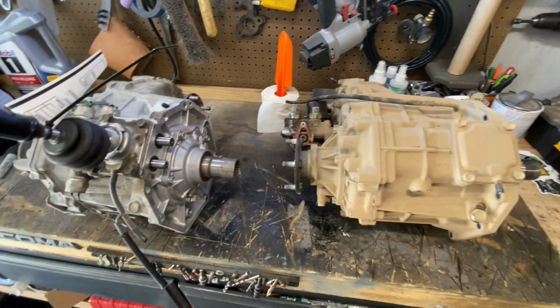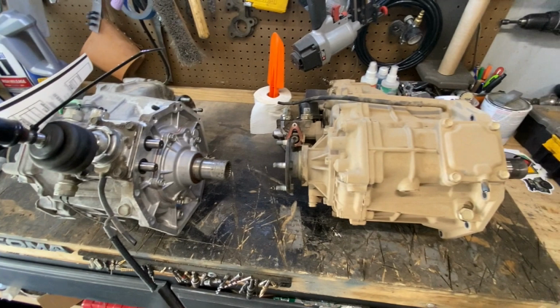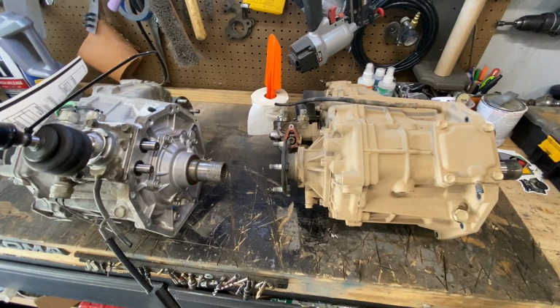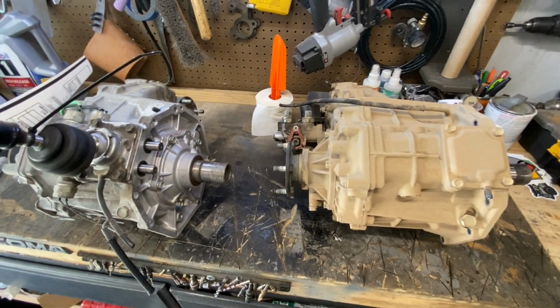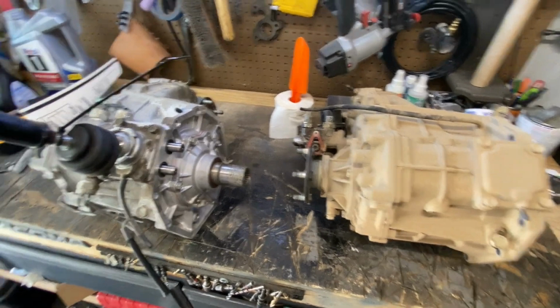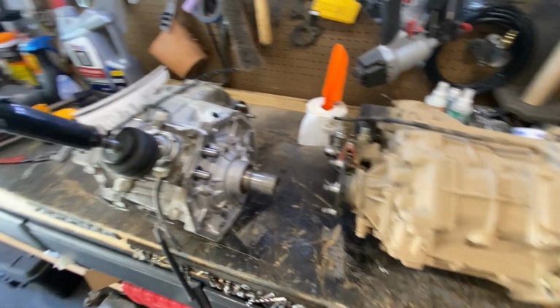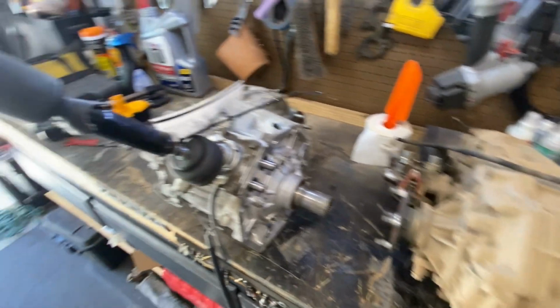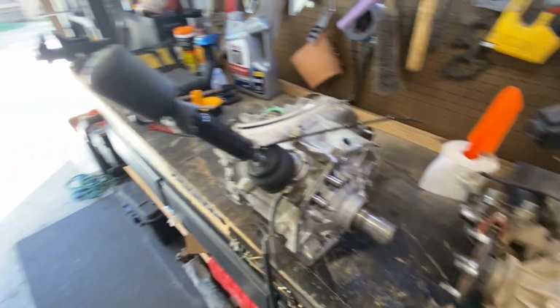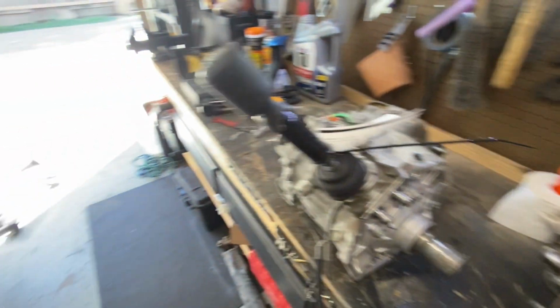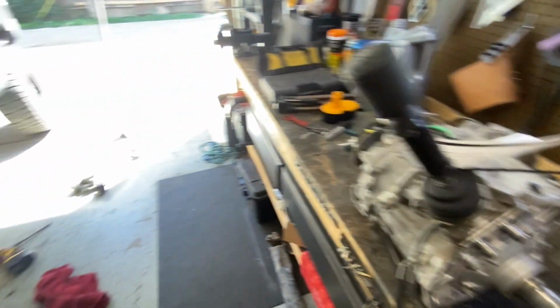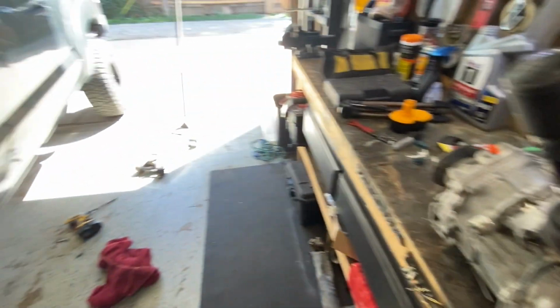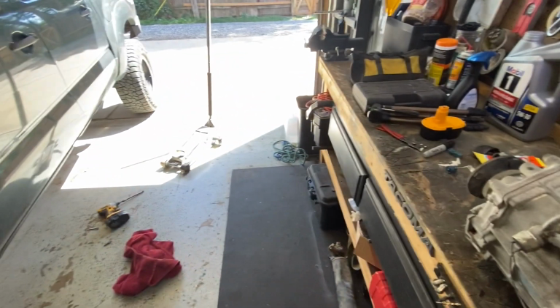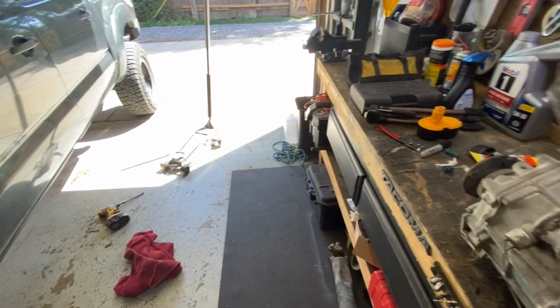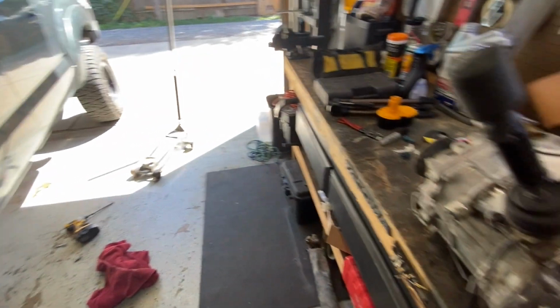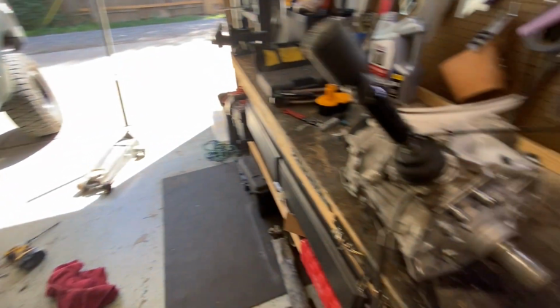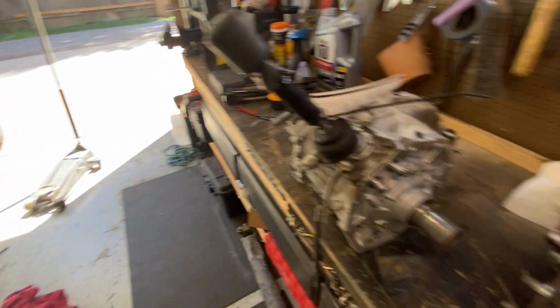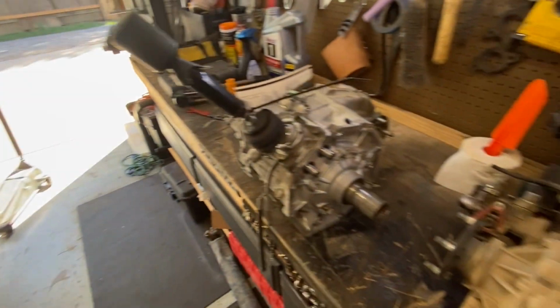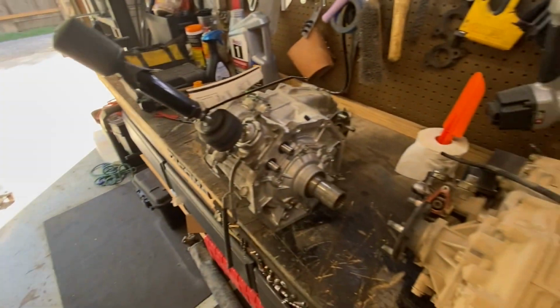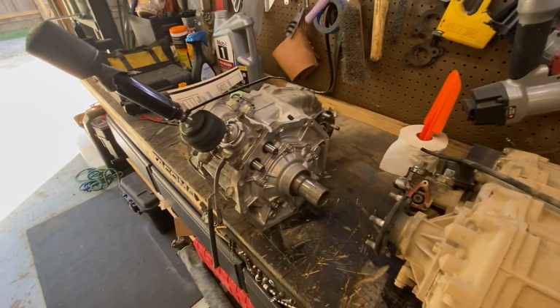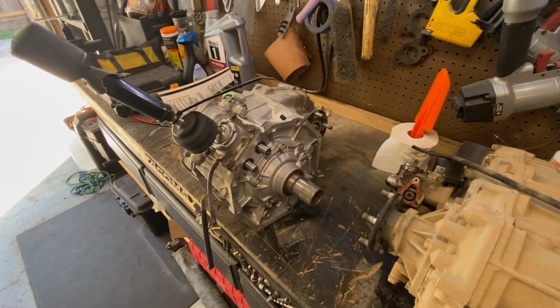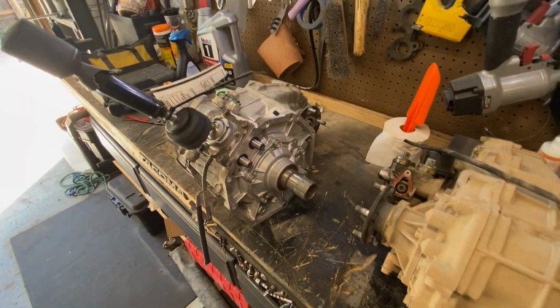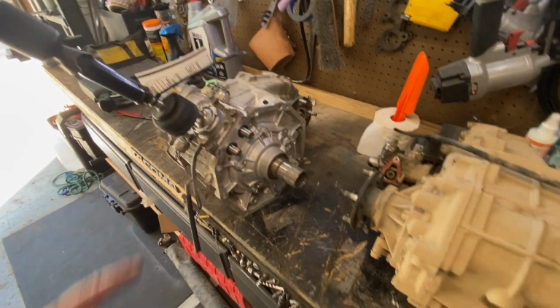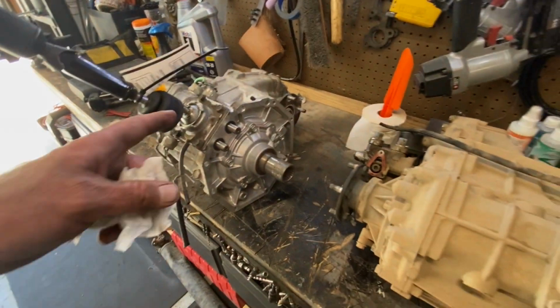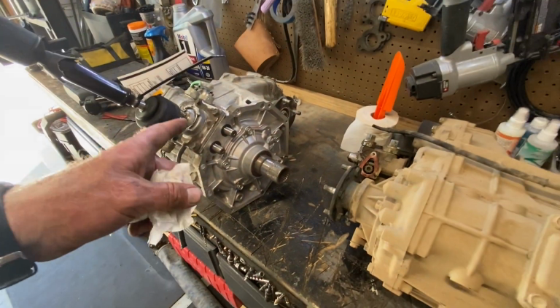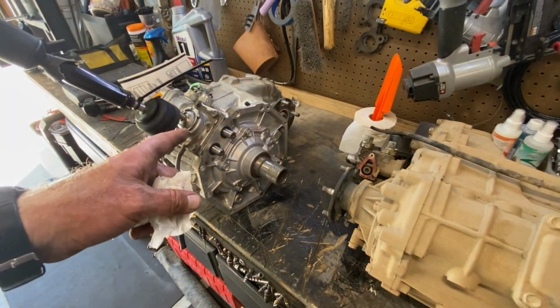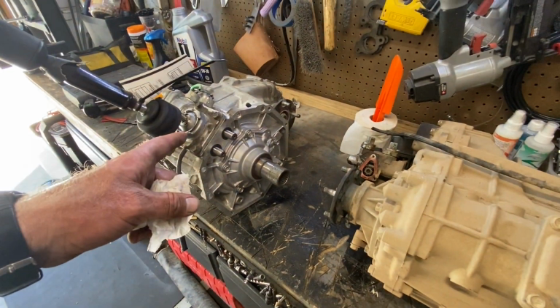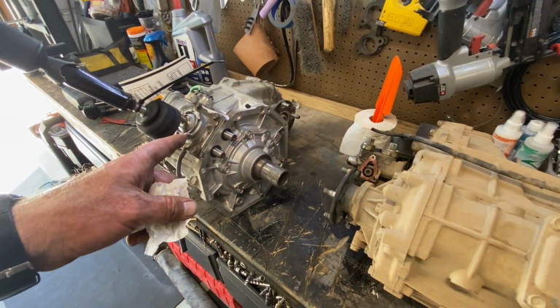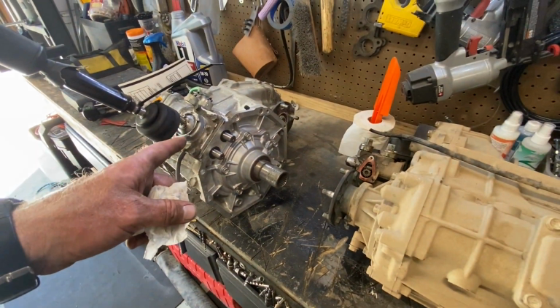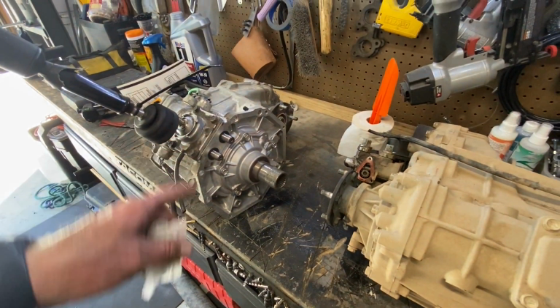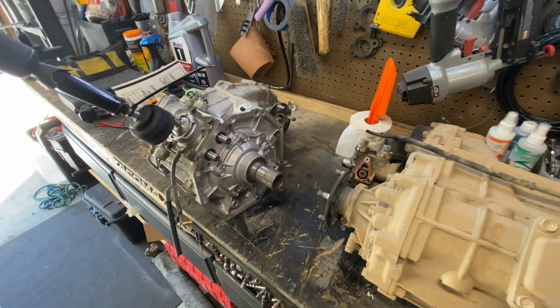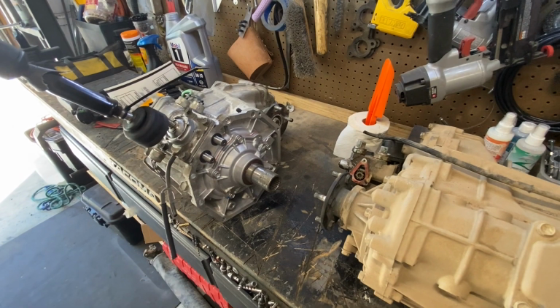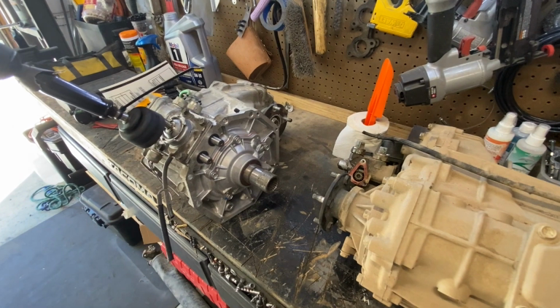And yeah, get the dash taken apart, cut my hole, and start fitting this big guy into the truck.